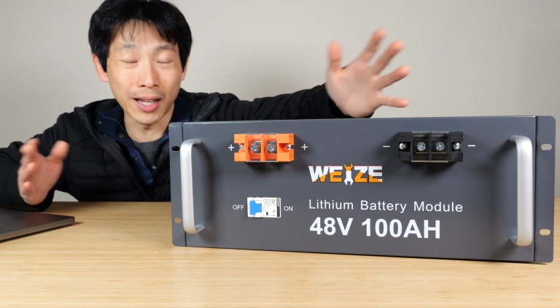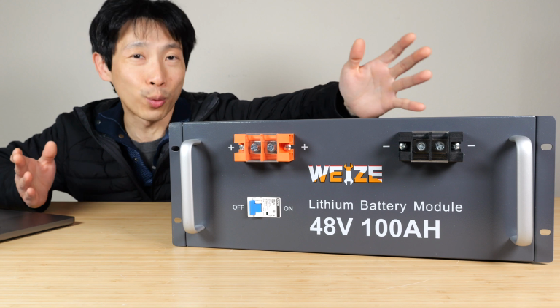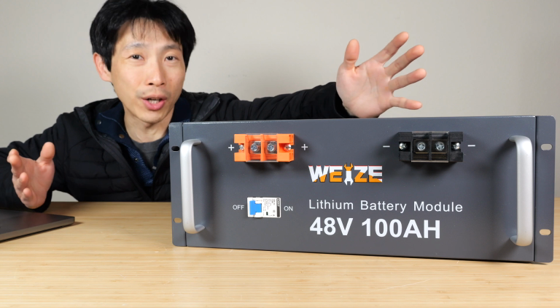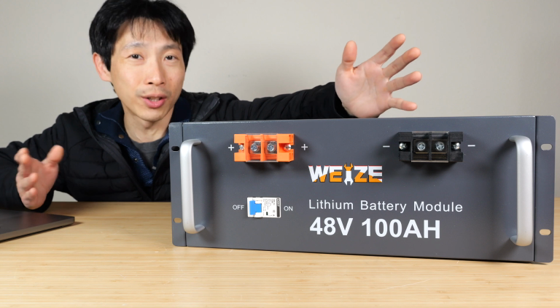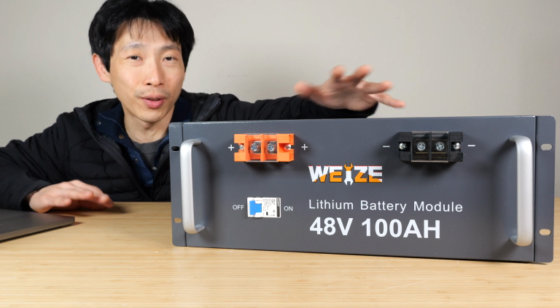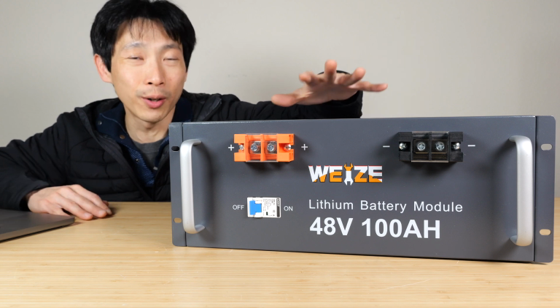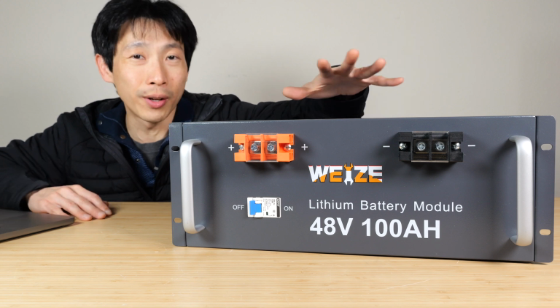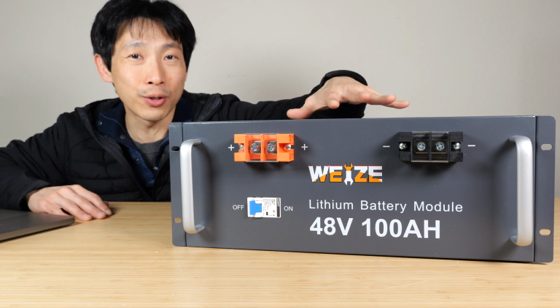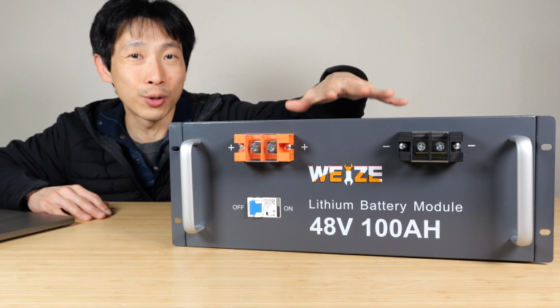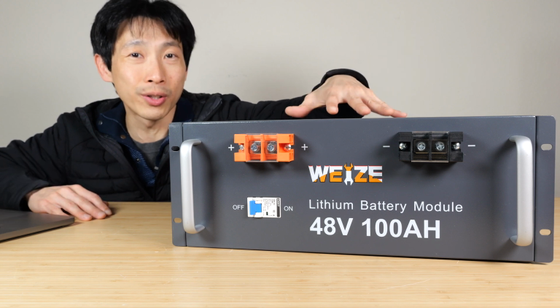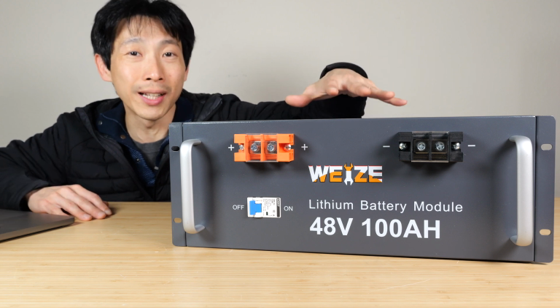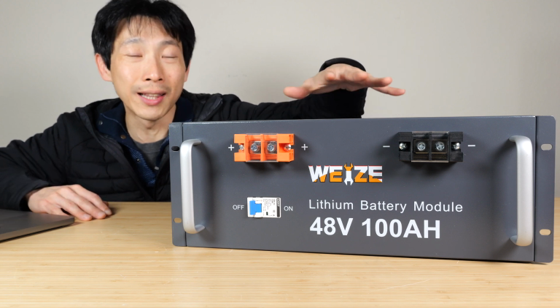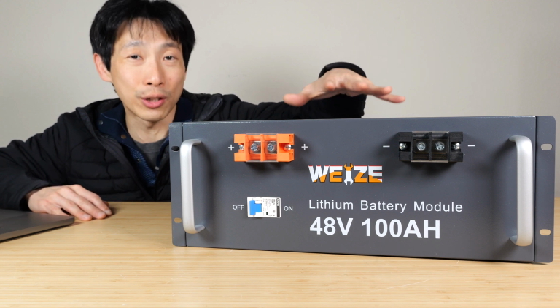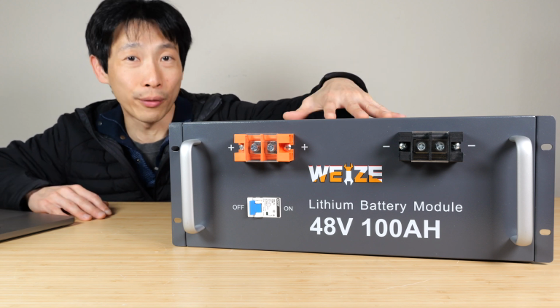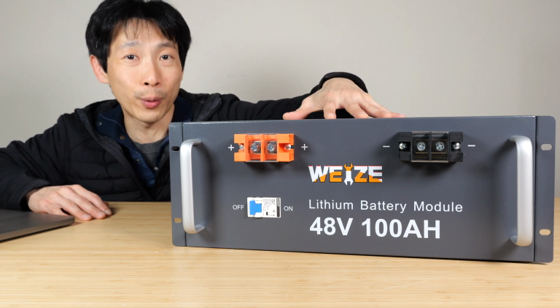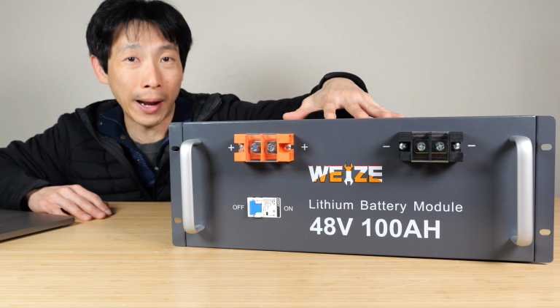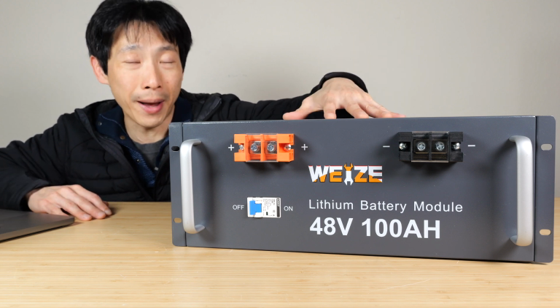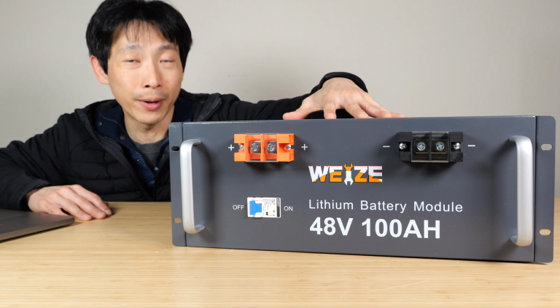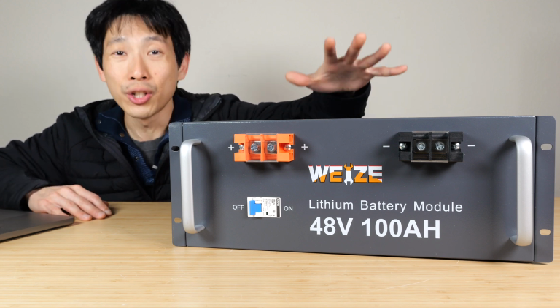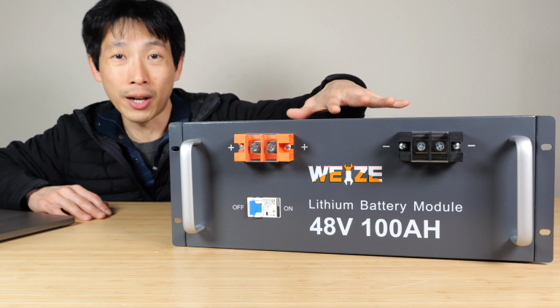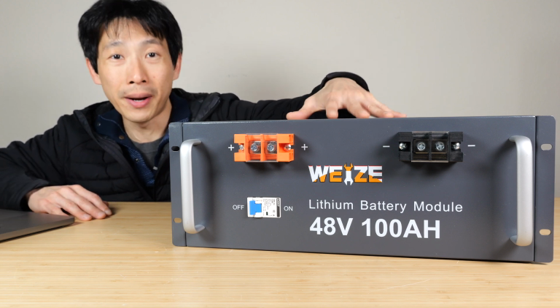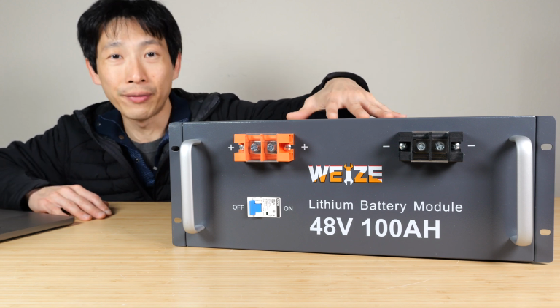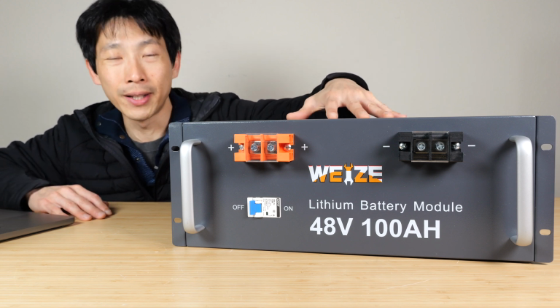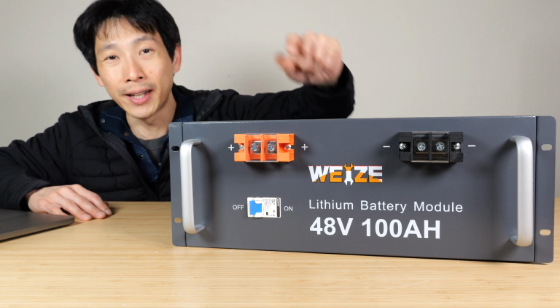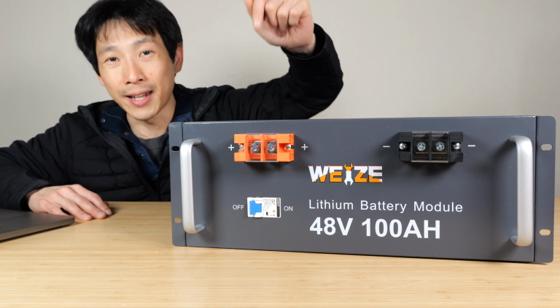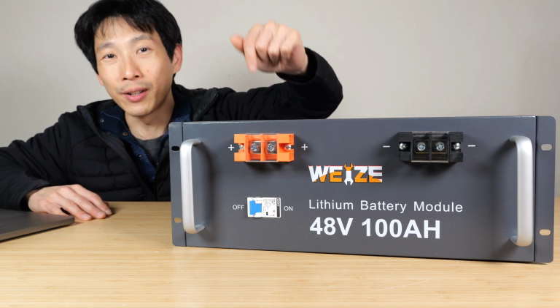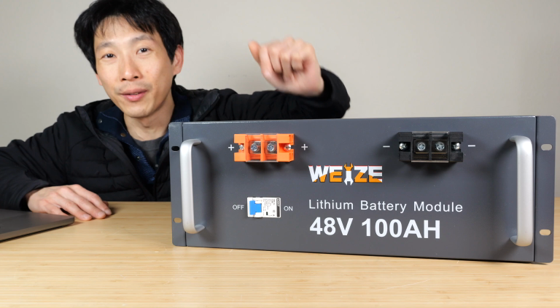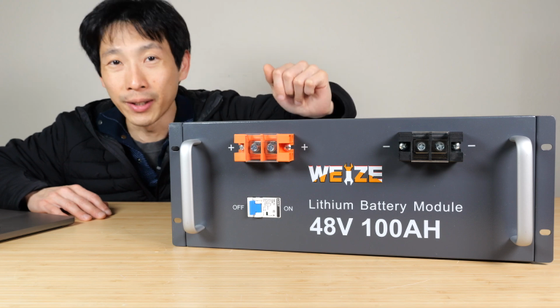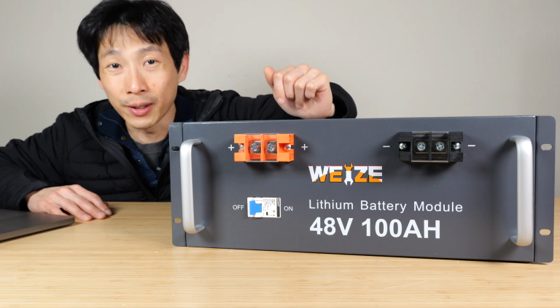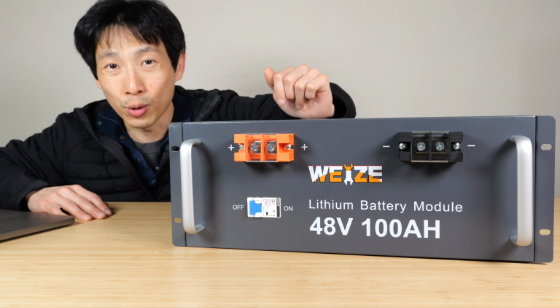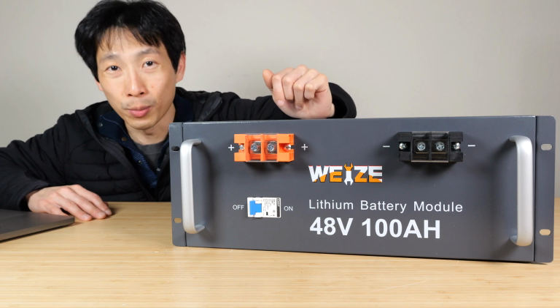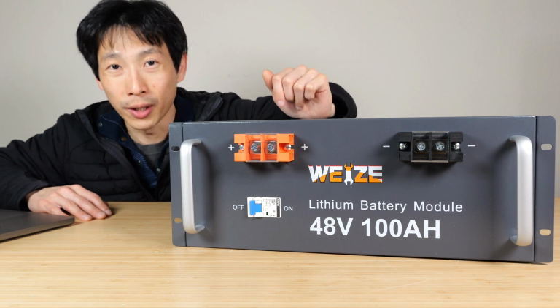Thanks for watching this video. If you're interested in this server rack battery, check out my affiliate link down in the video description below.